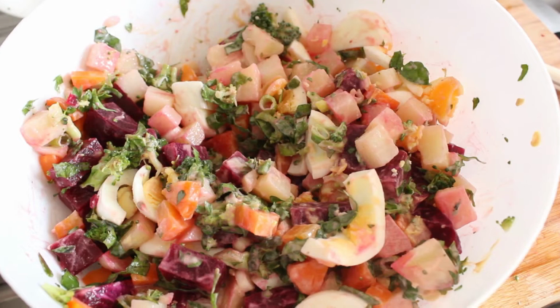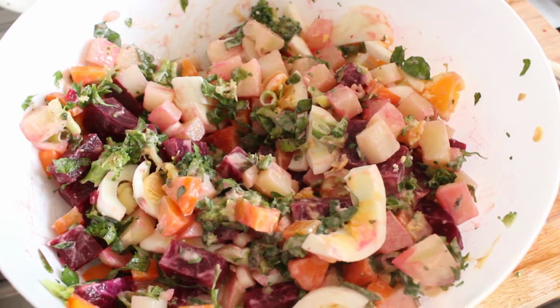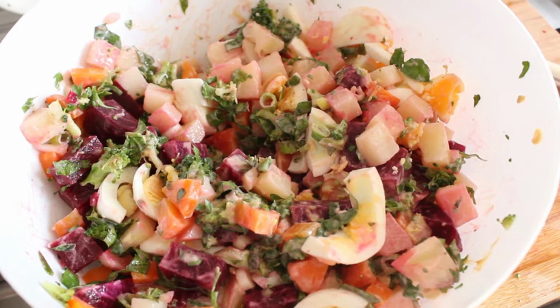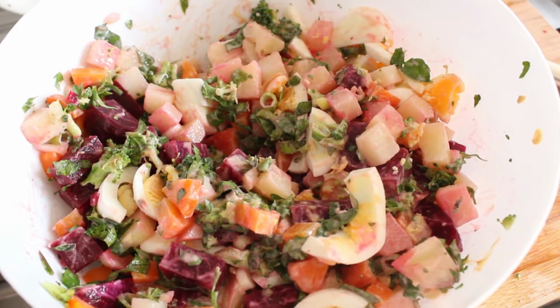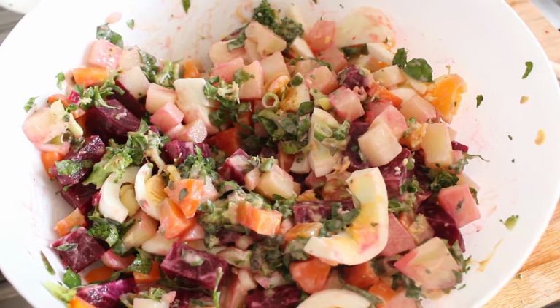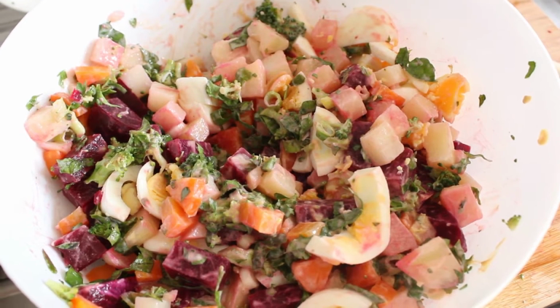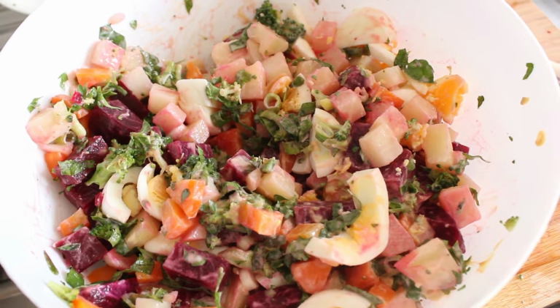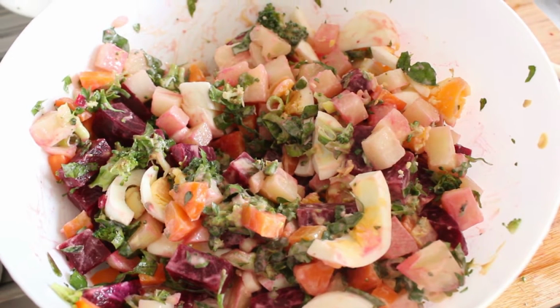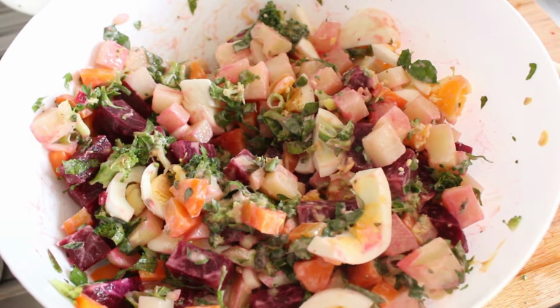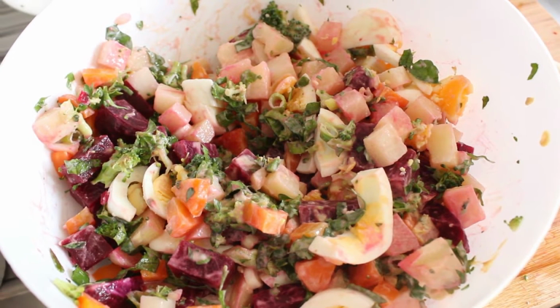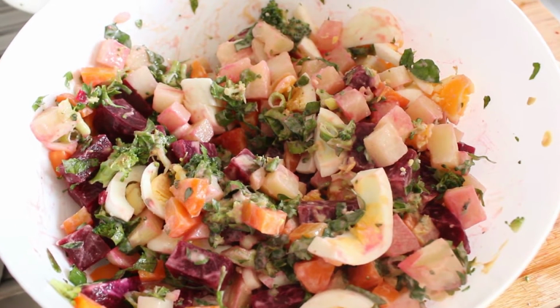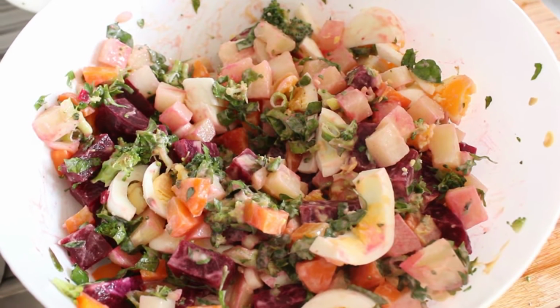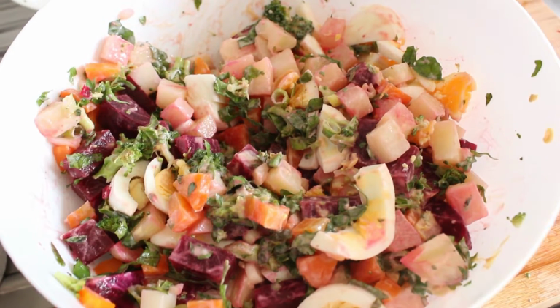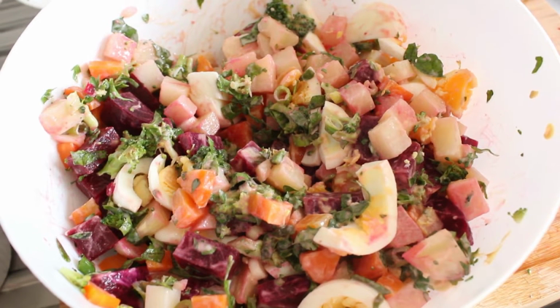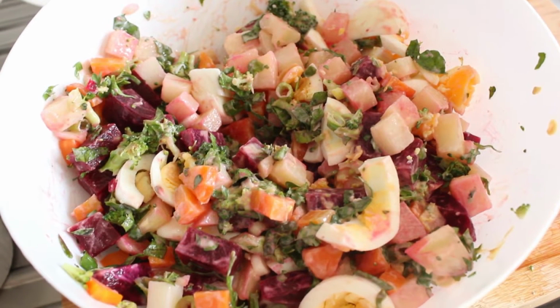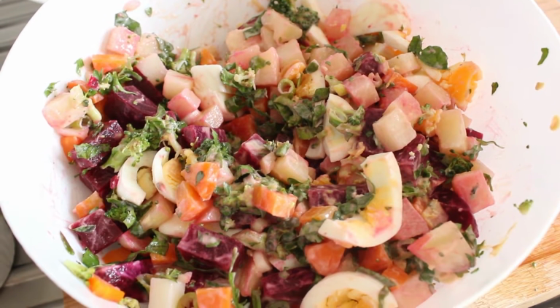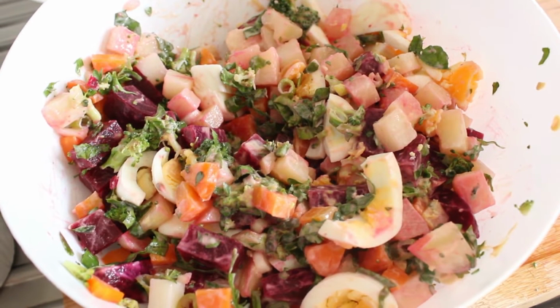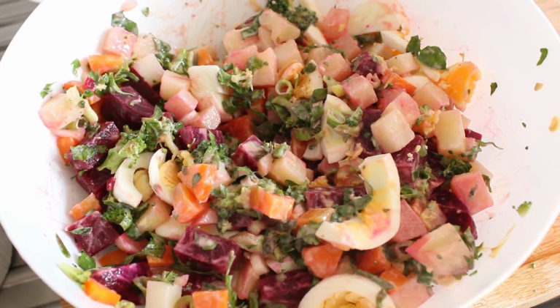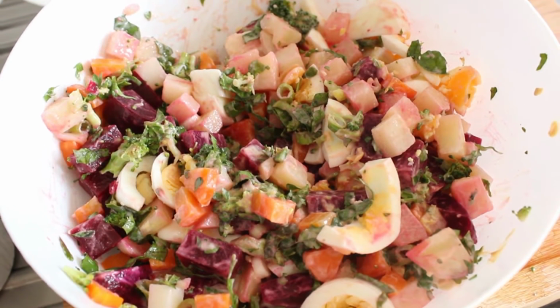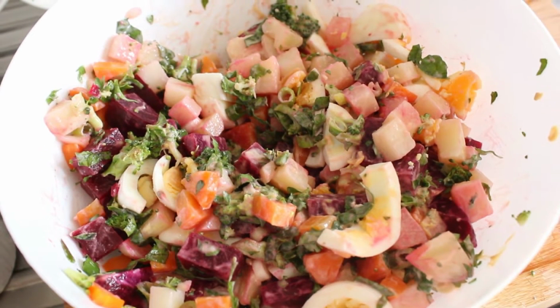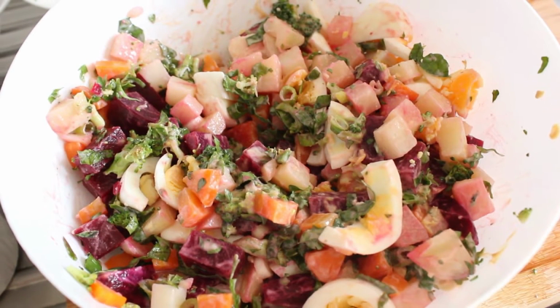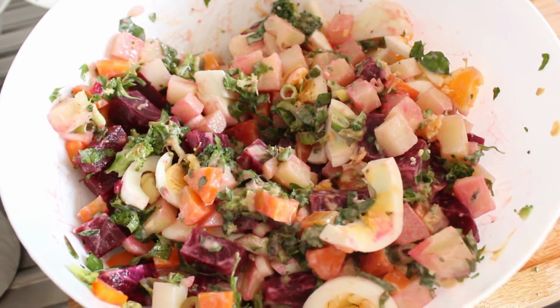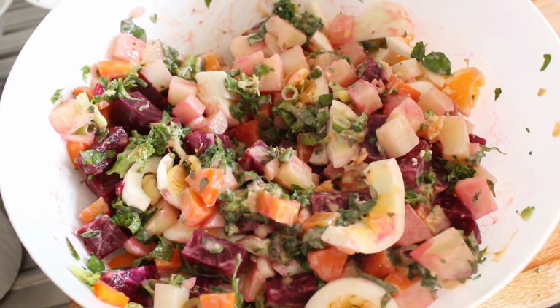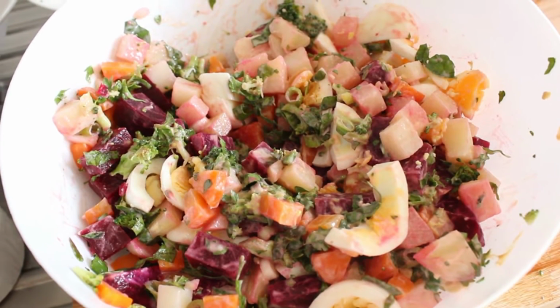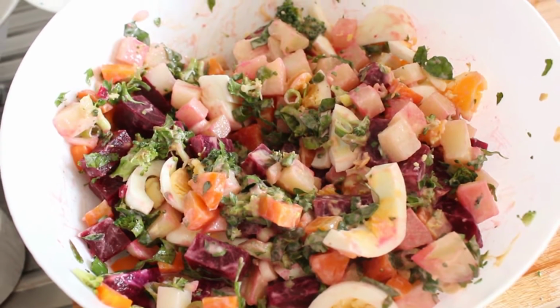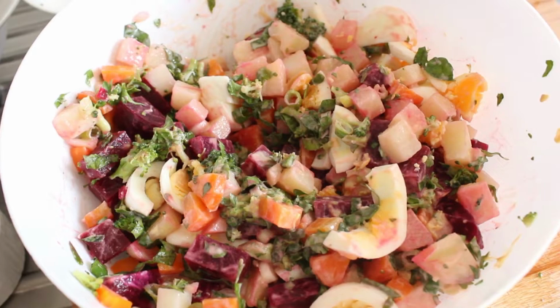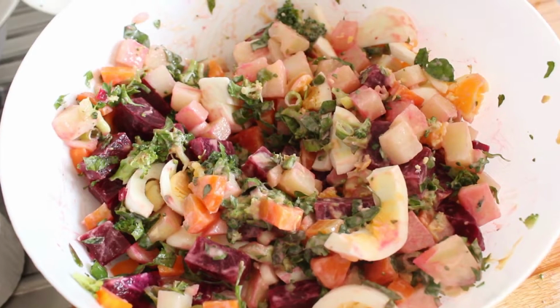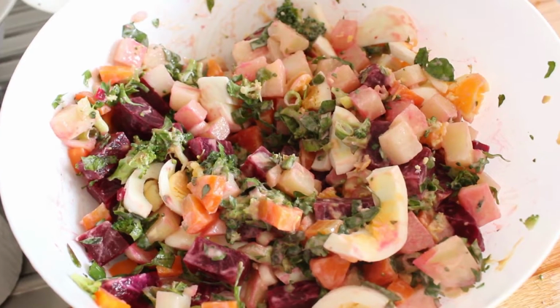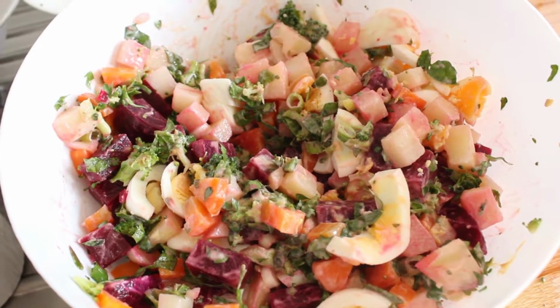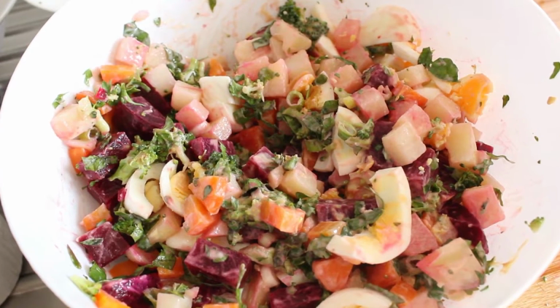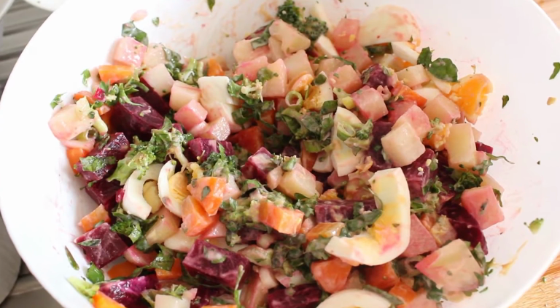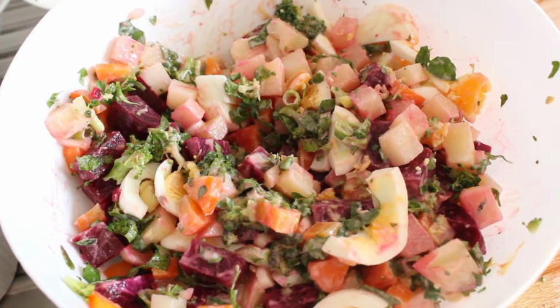This is what we'll be making today: a traditional Venezuelan potato salad.